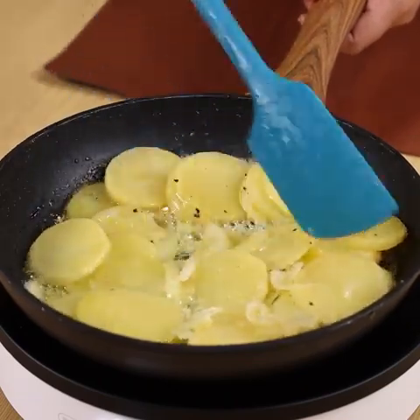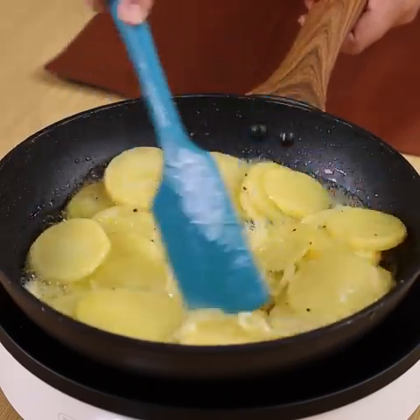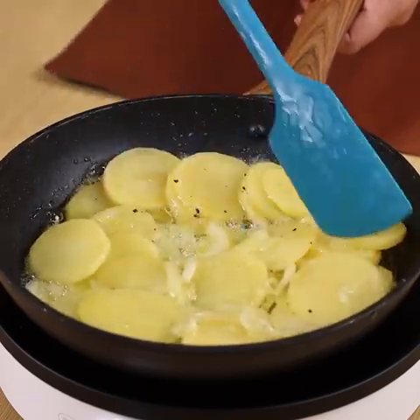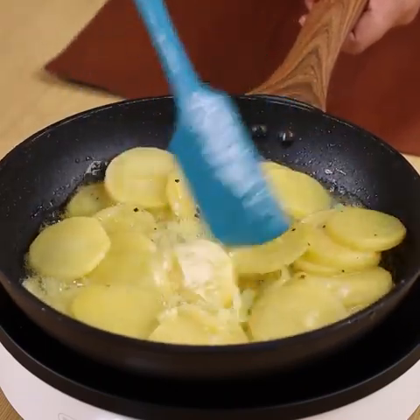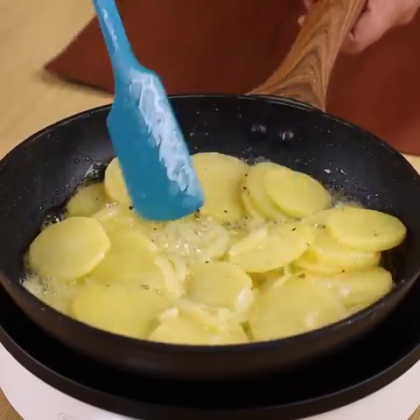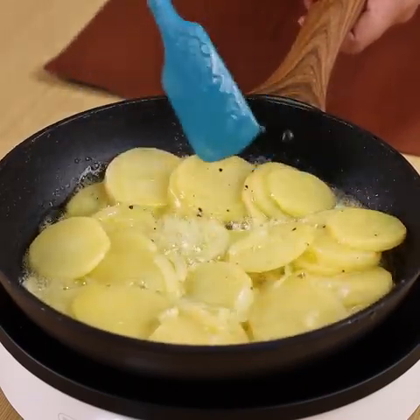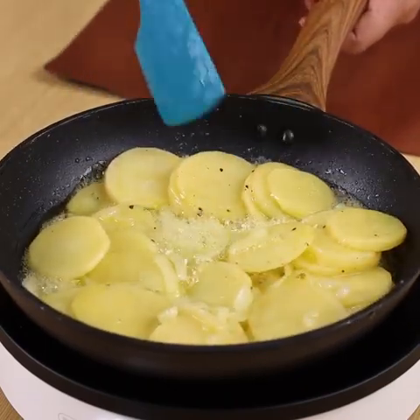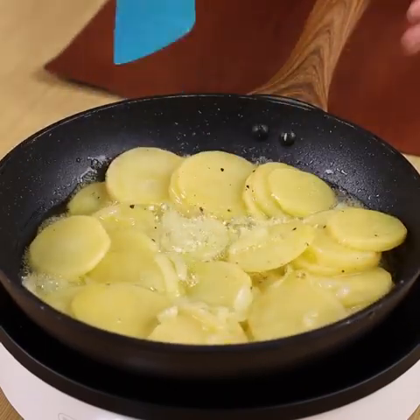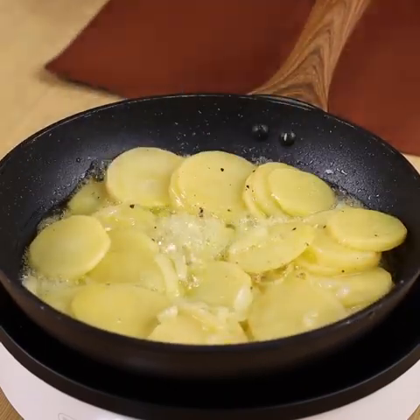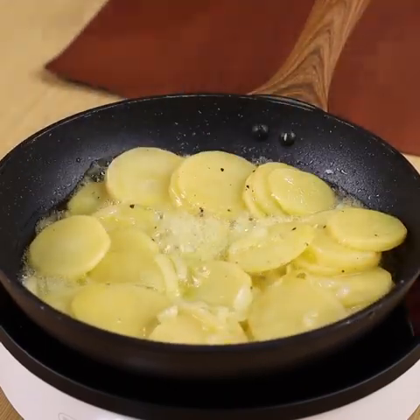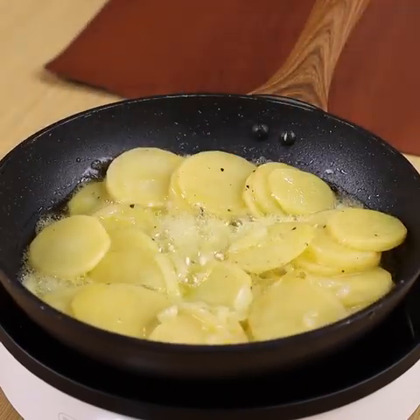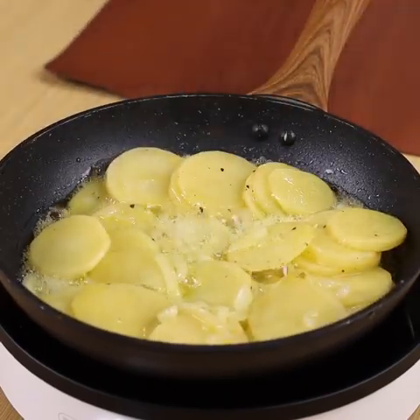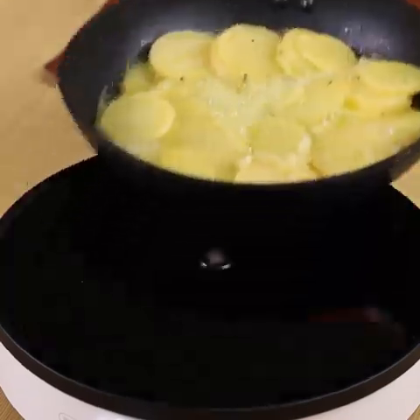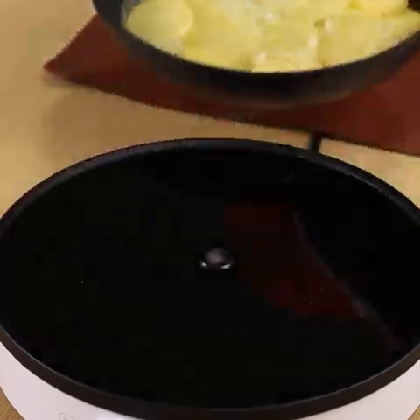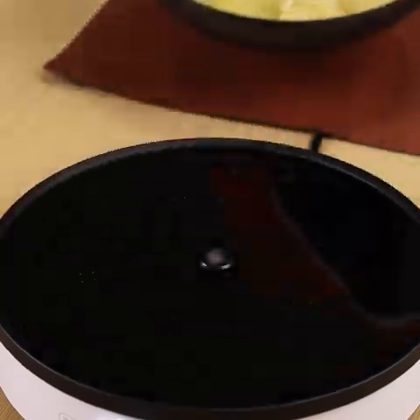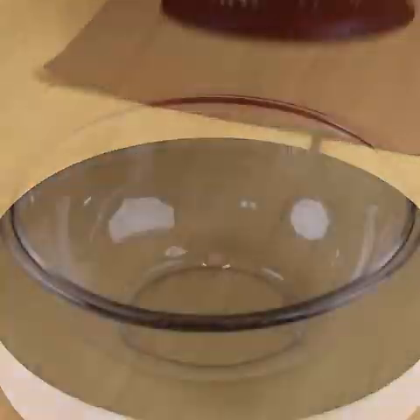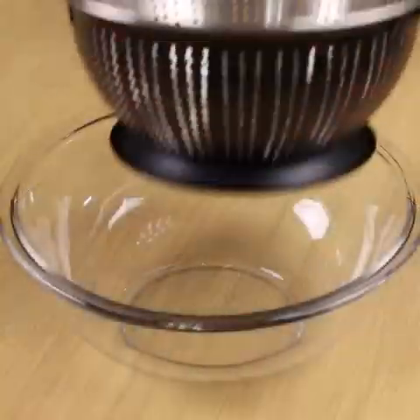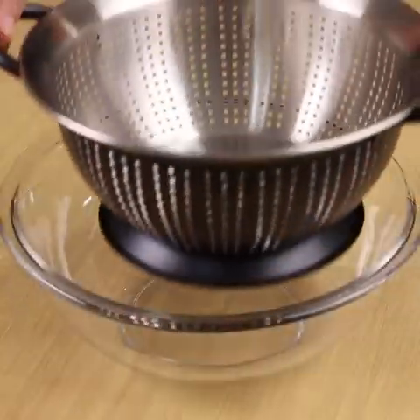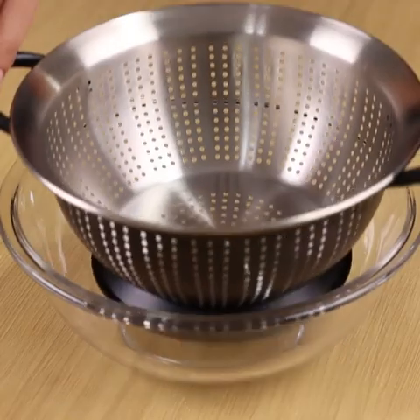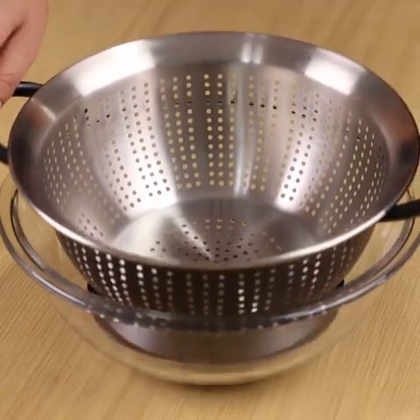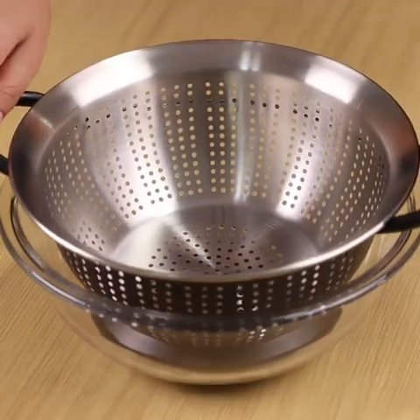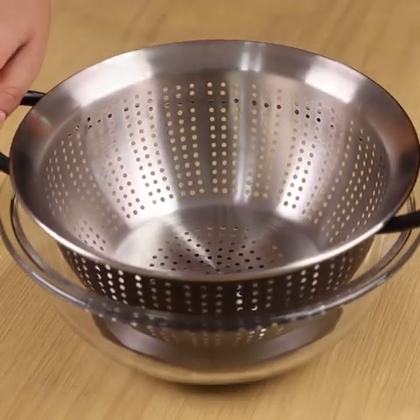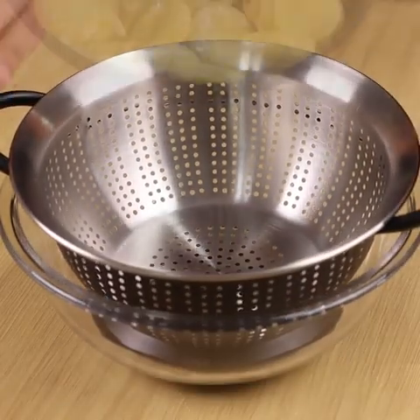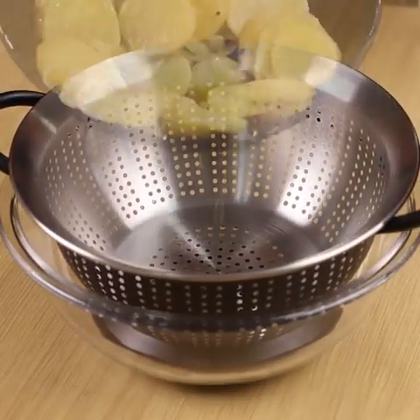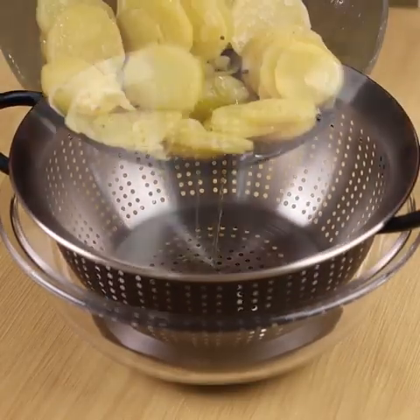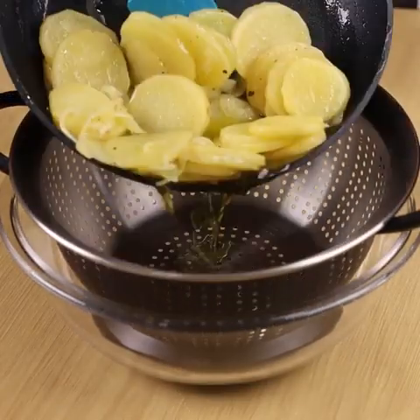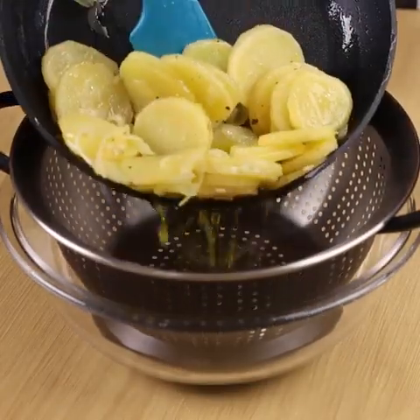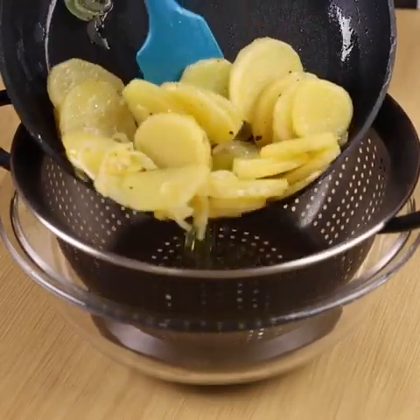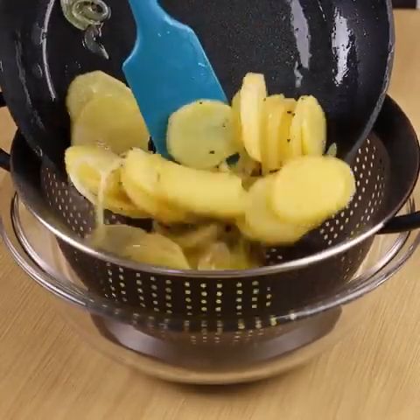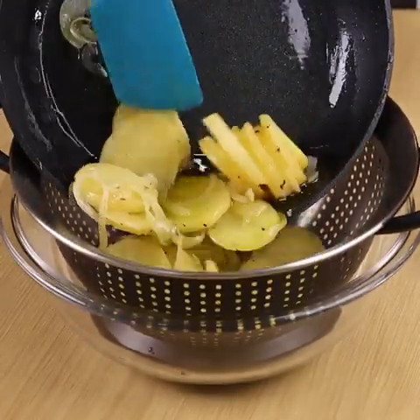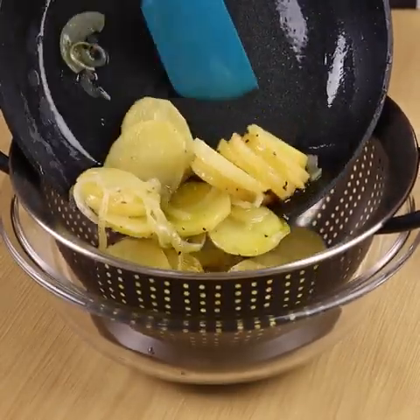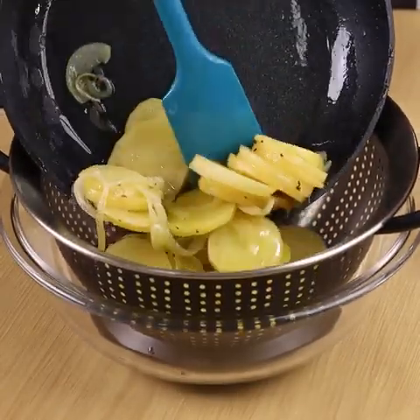When the potatoes are well sautéed, remove them from the heat and add them to a colander to remove the excess oil.